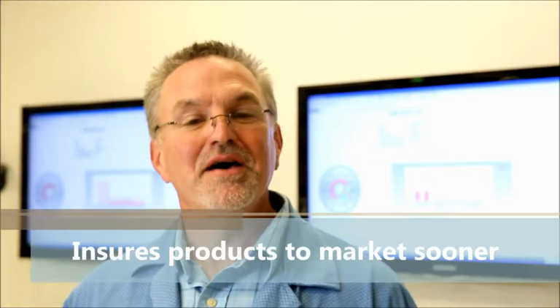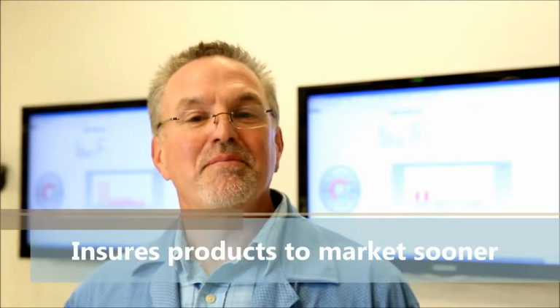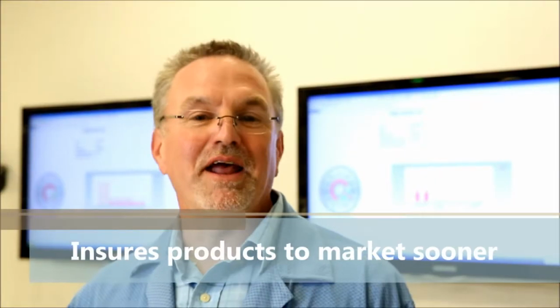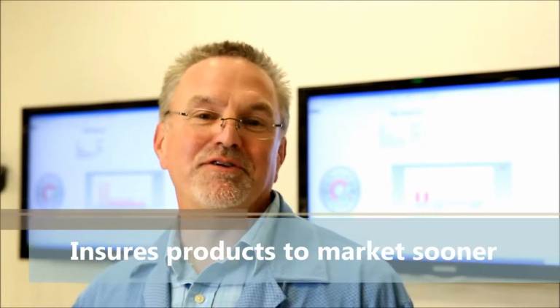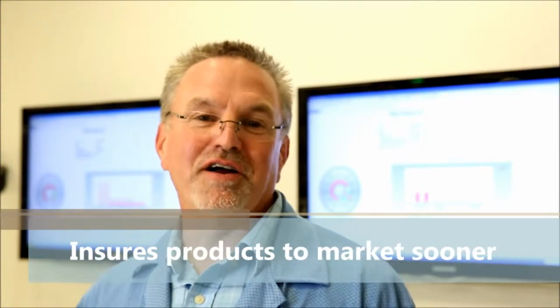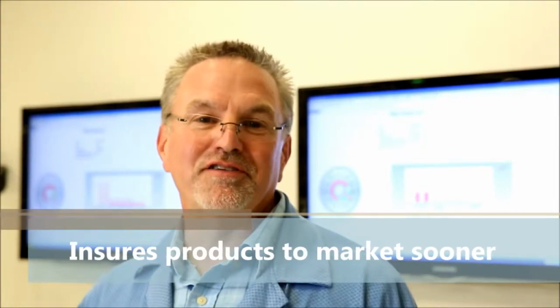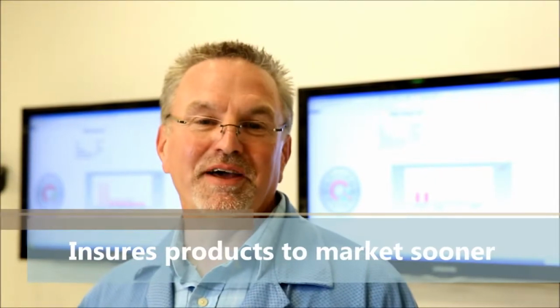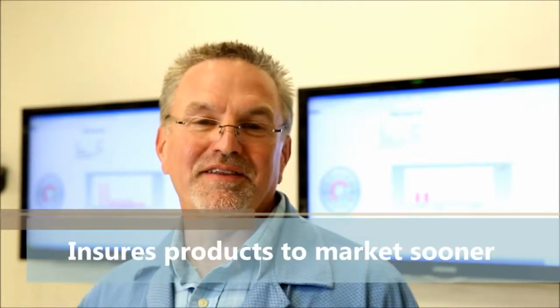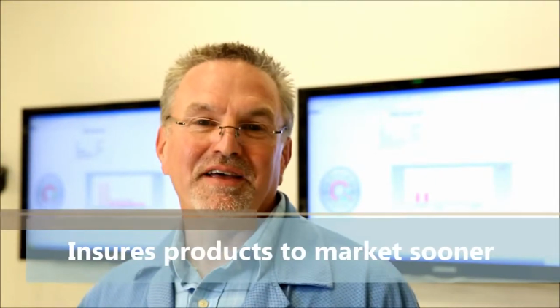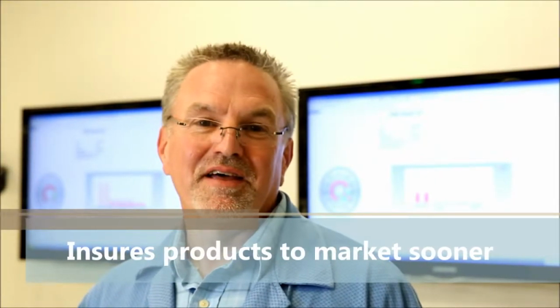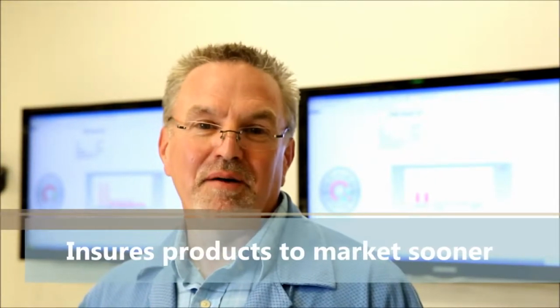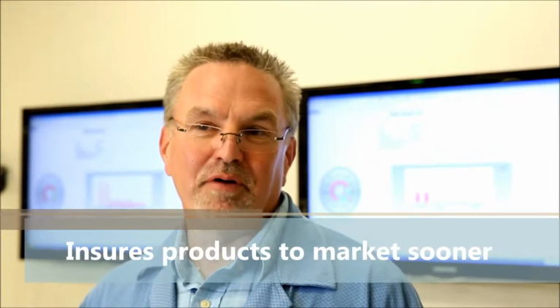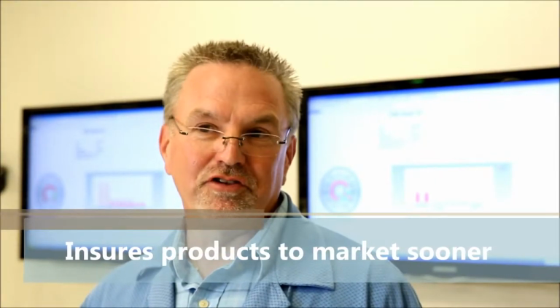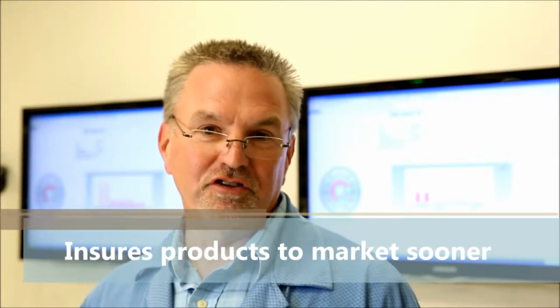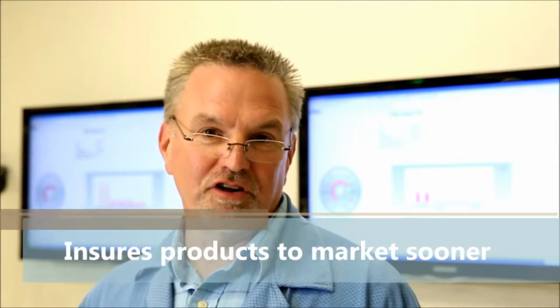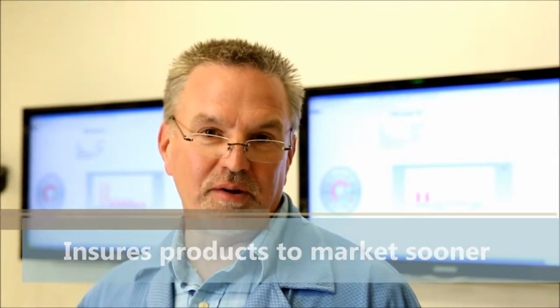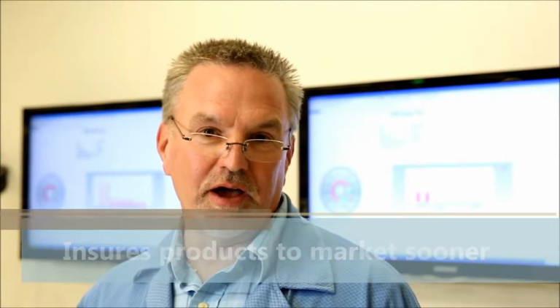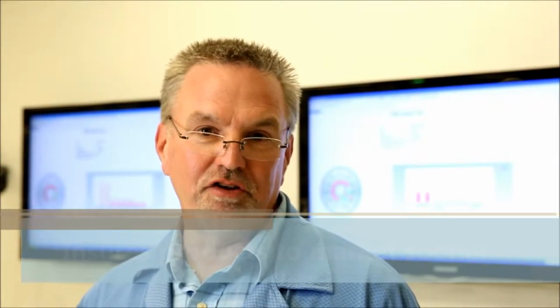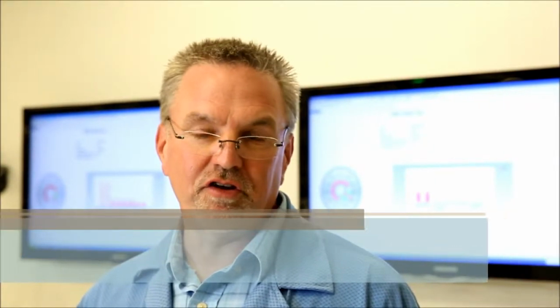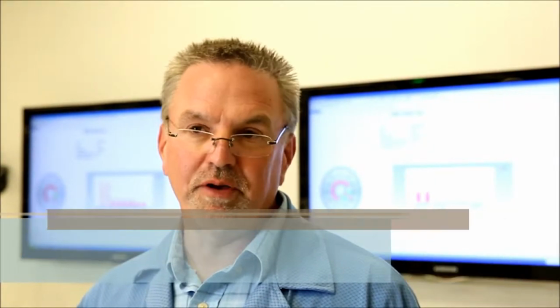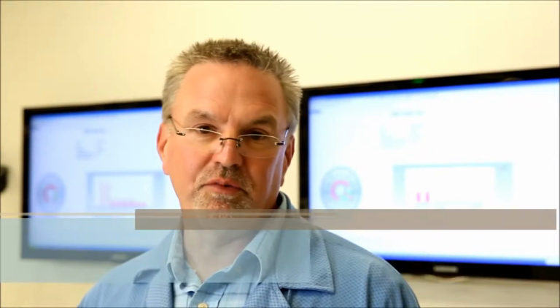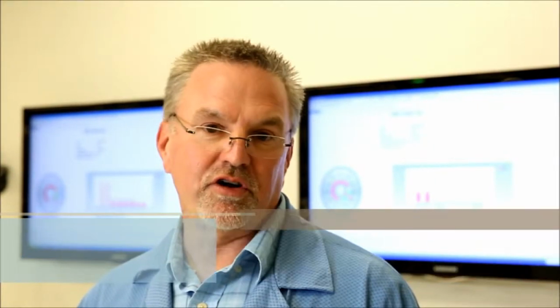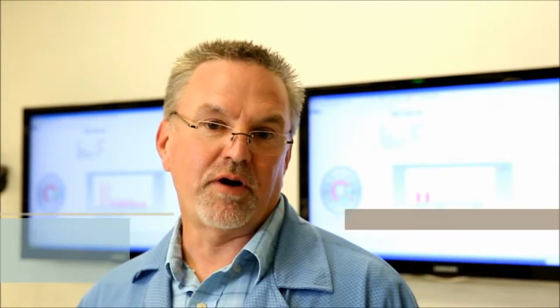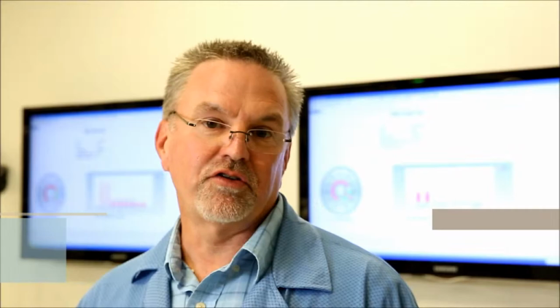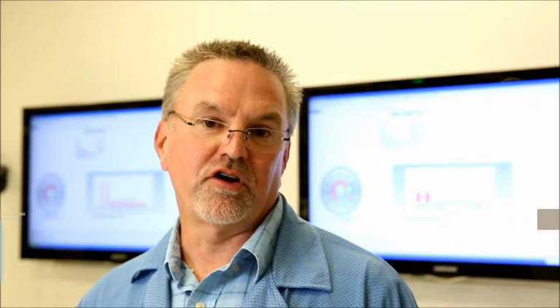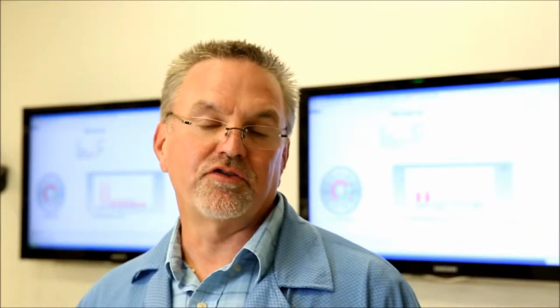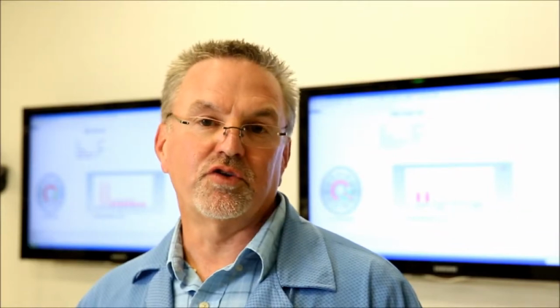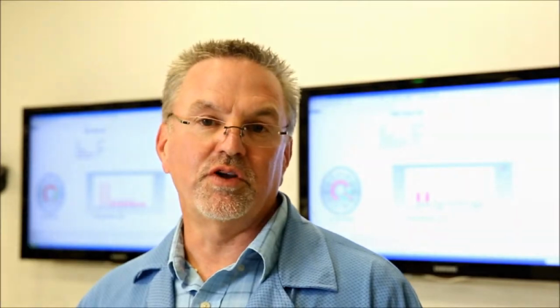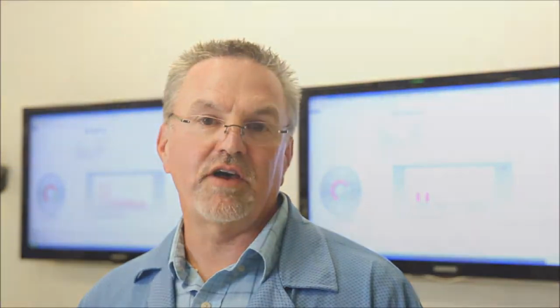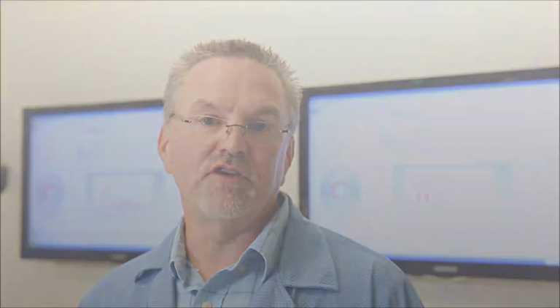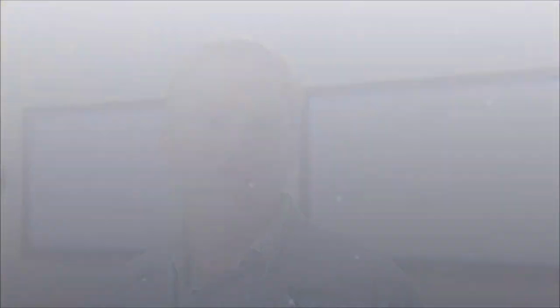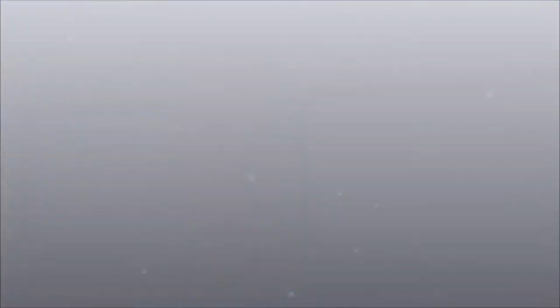My name is Donnie Smith. I'm project engineering manager. I've been with General Micro Circuits for 27 years.